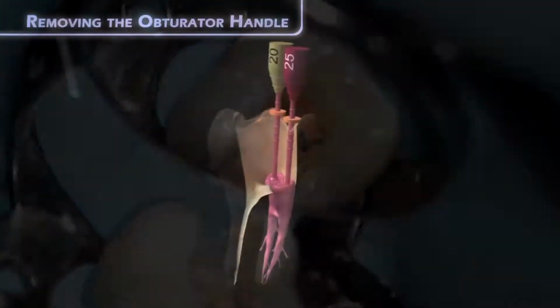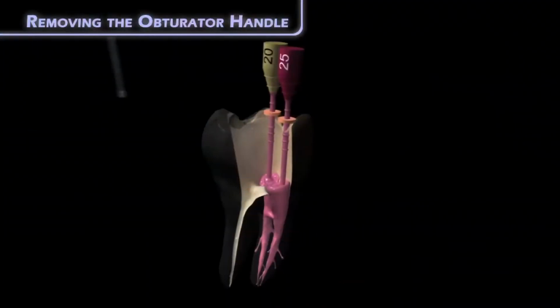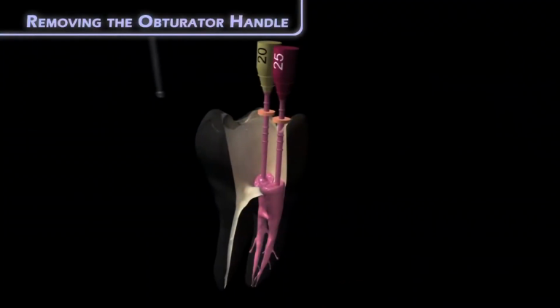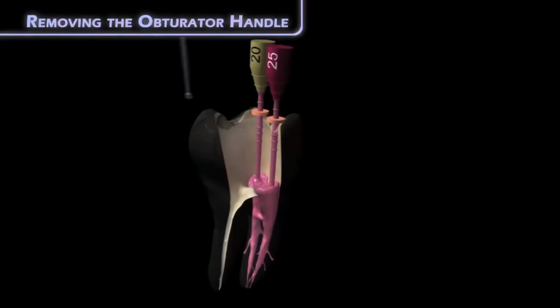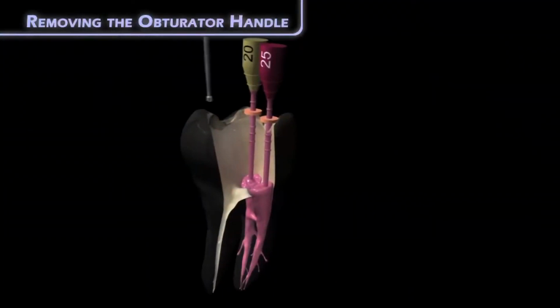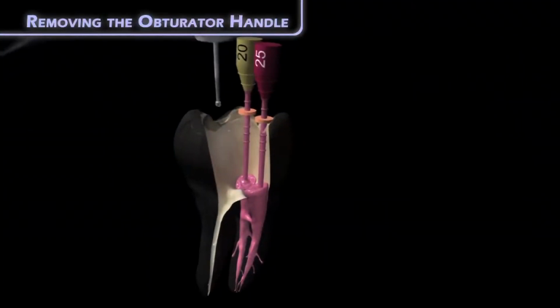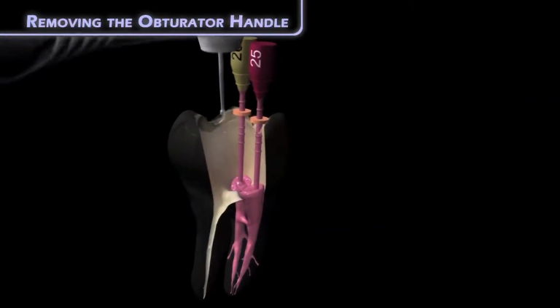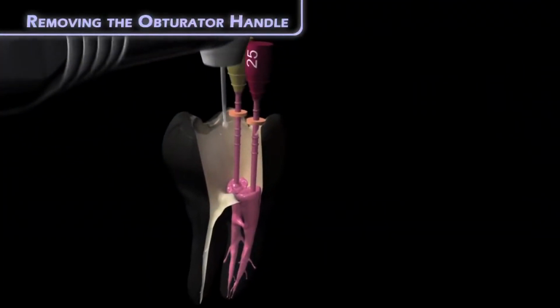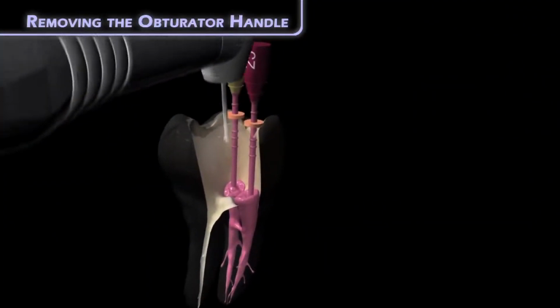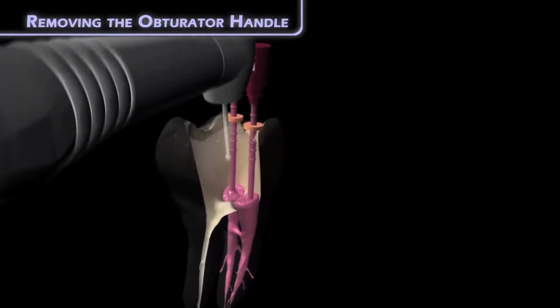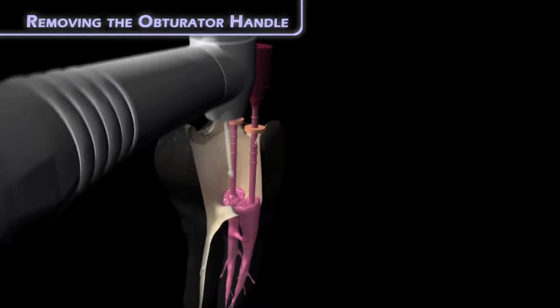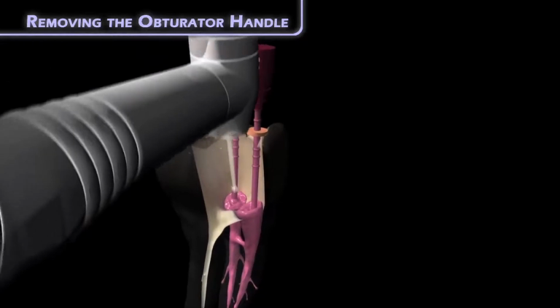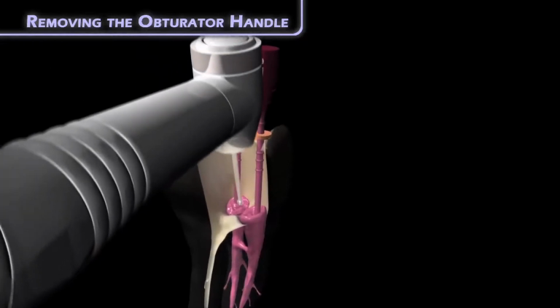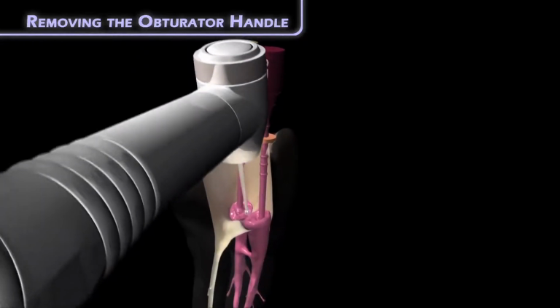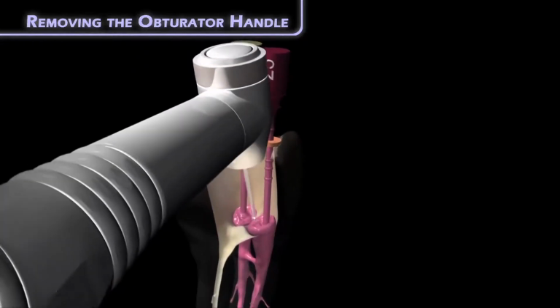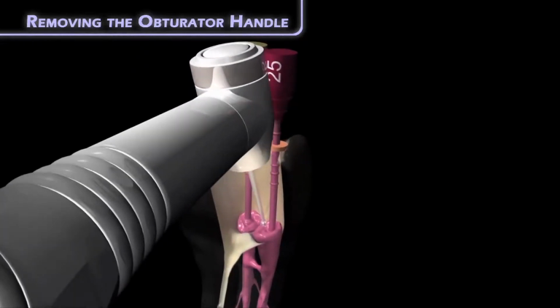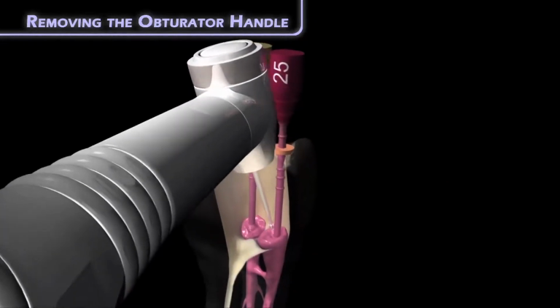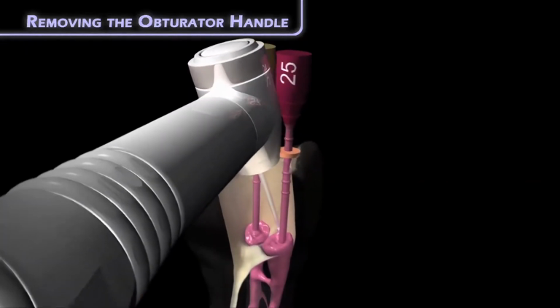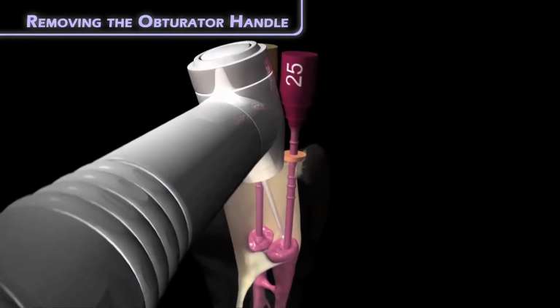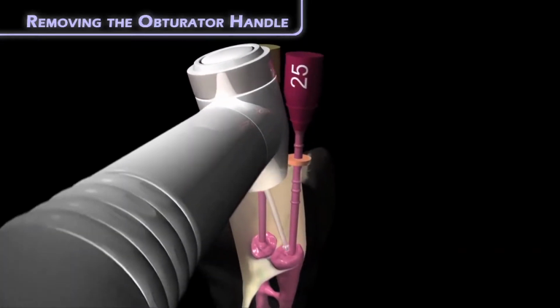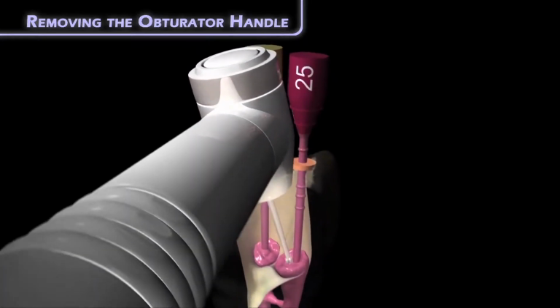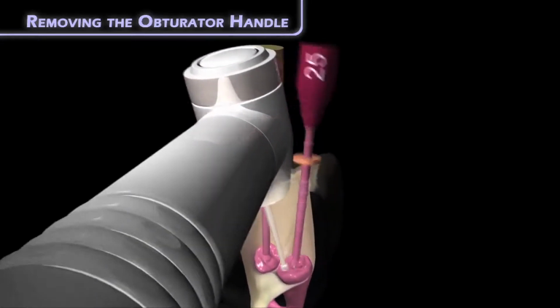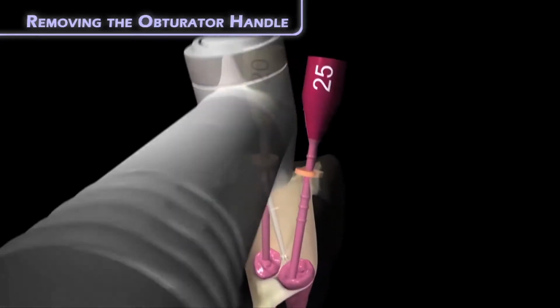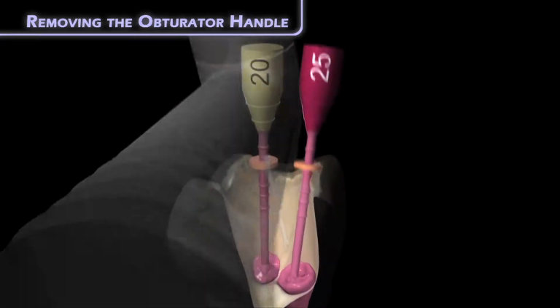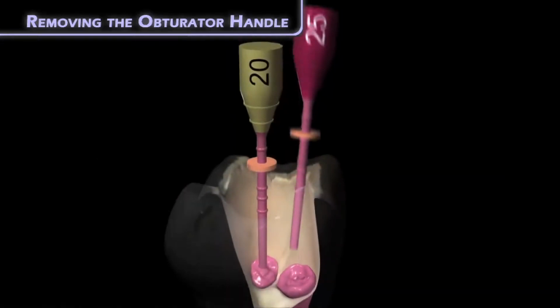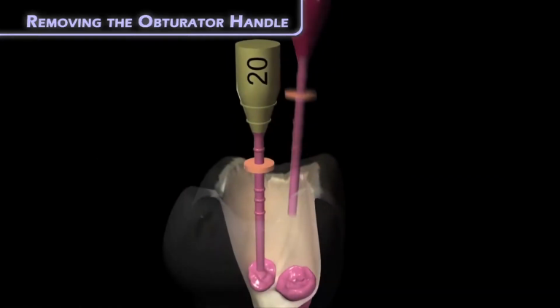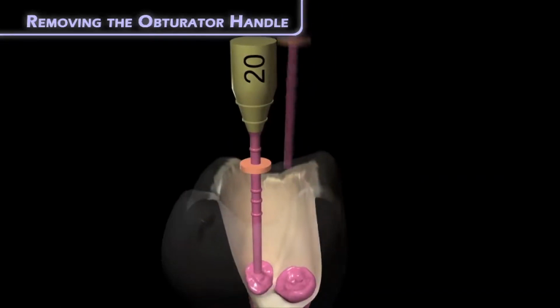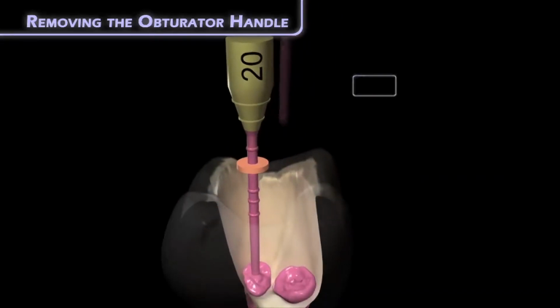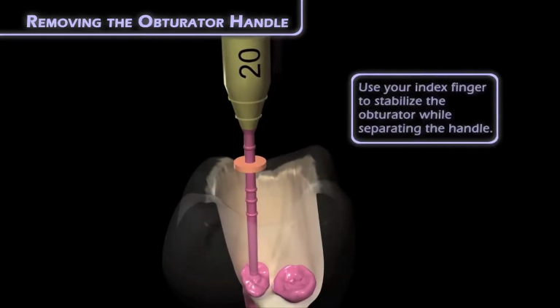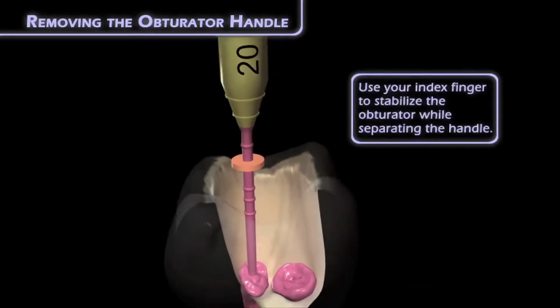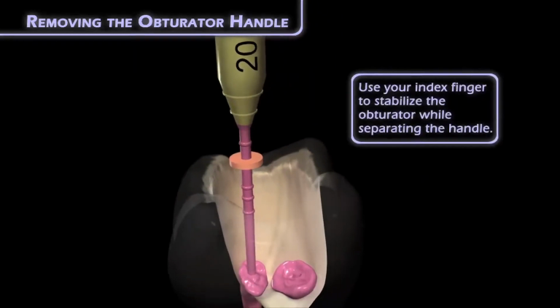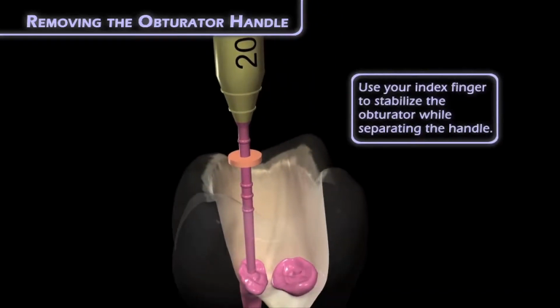If you wish, you may also use high-speed or slow-speed burrs for this step, but I found that there's no need to use these.